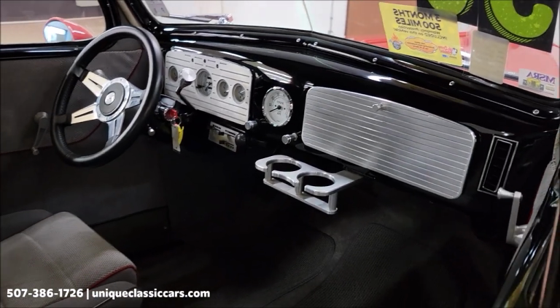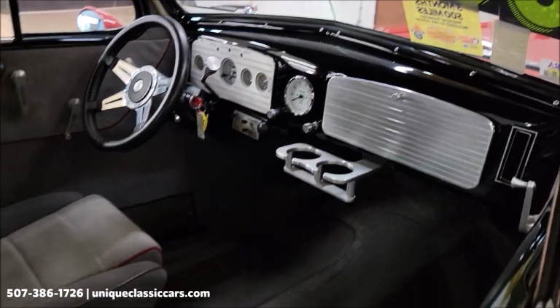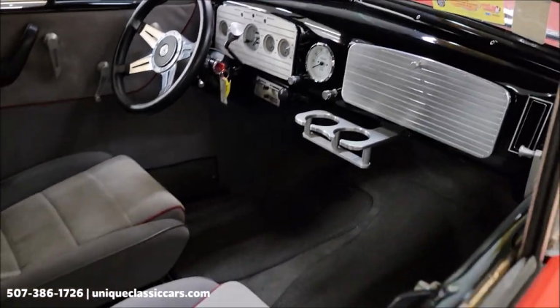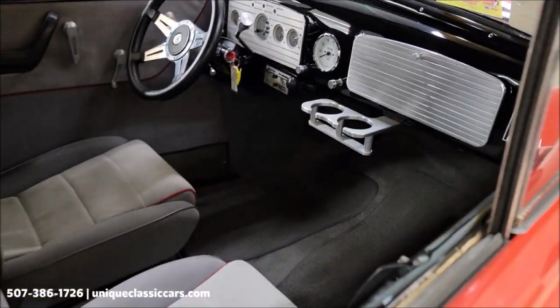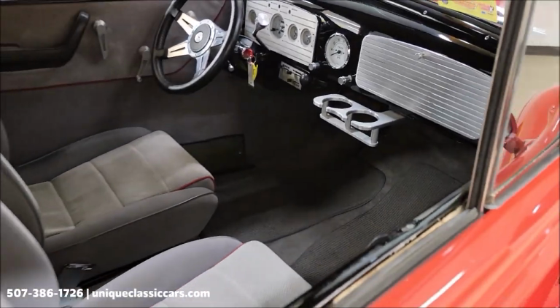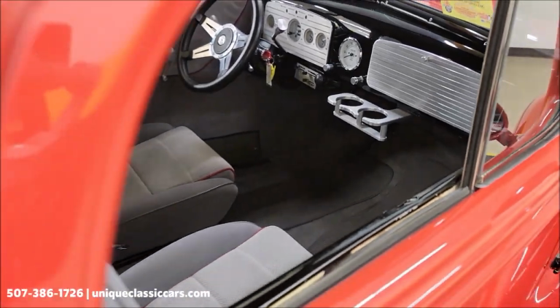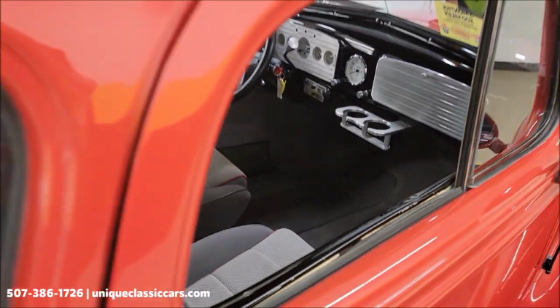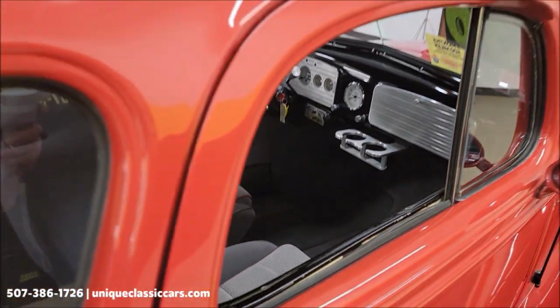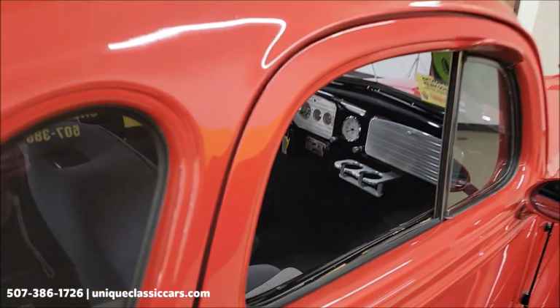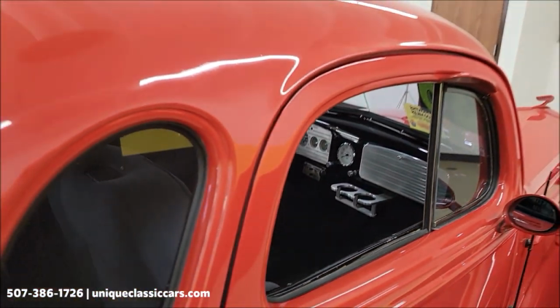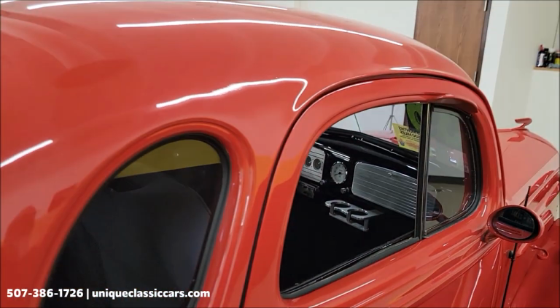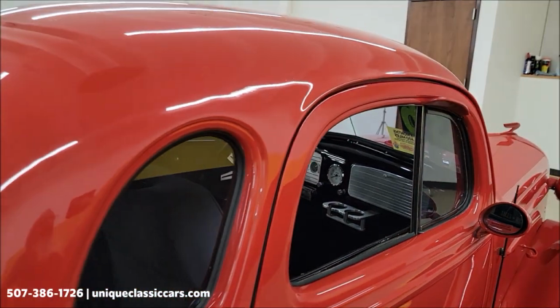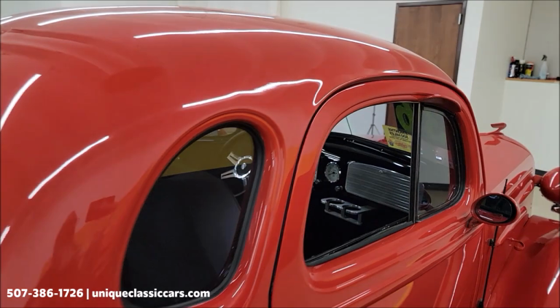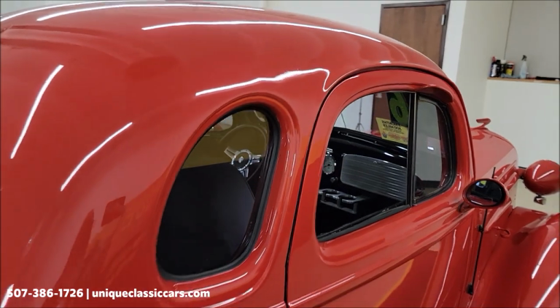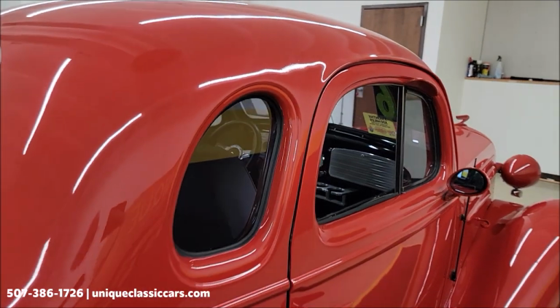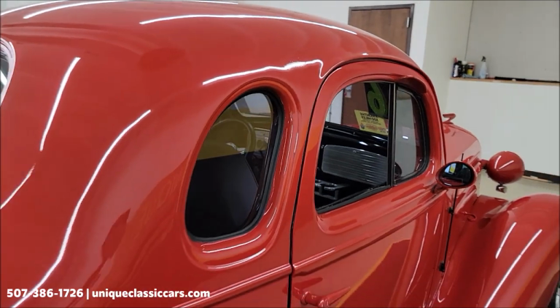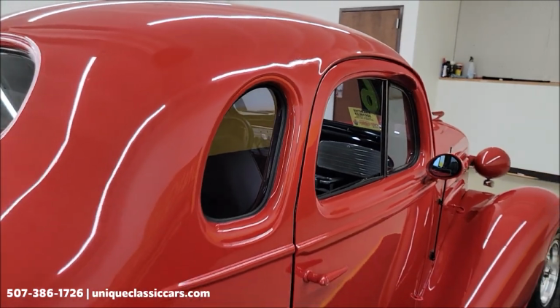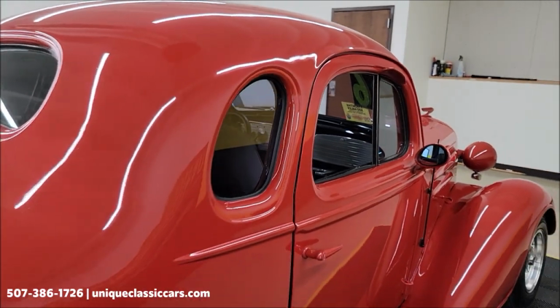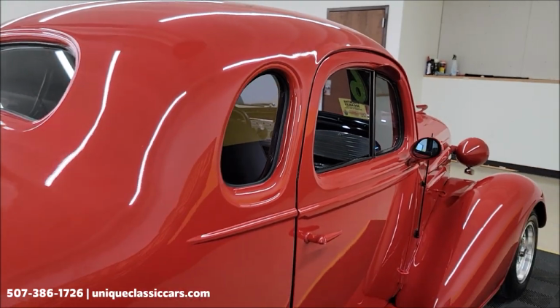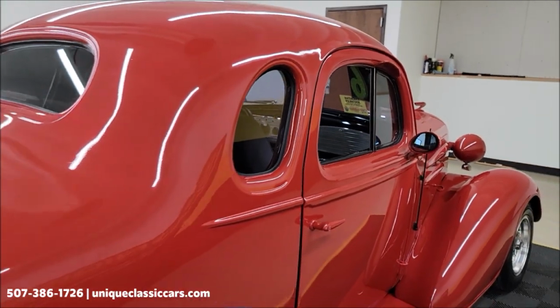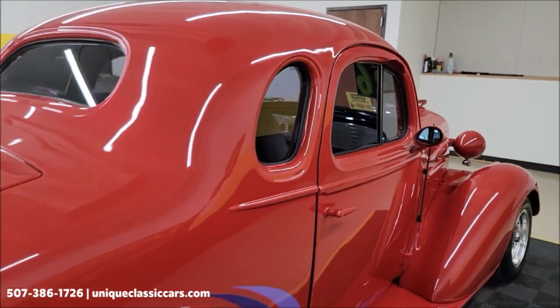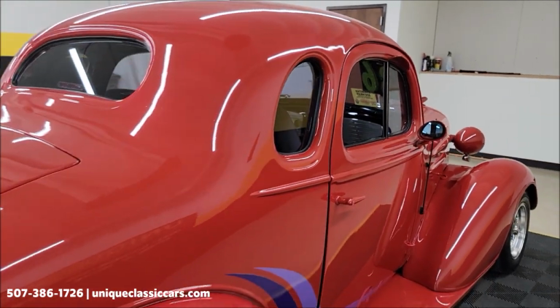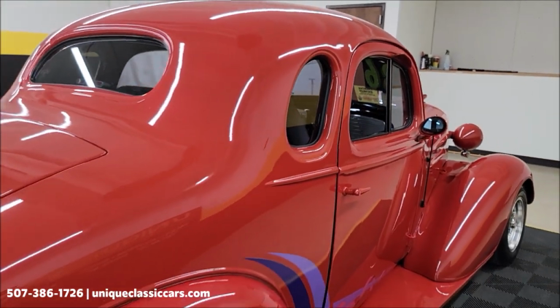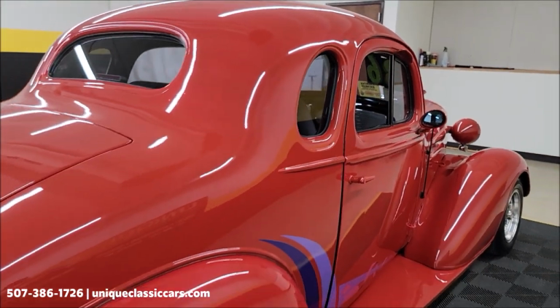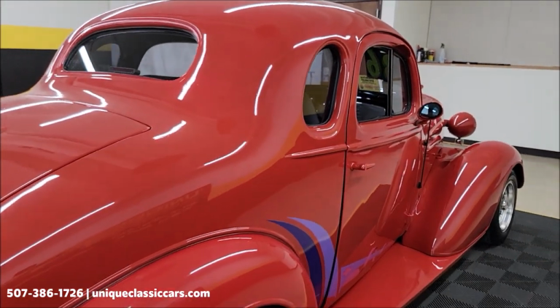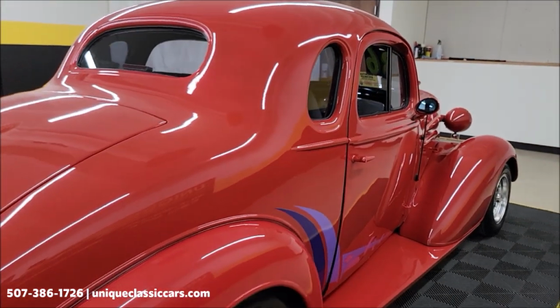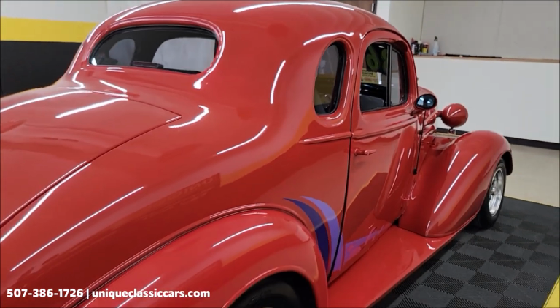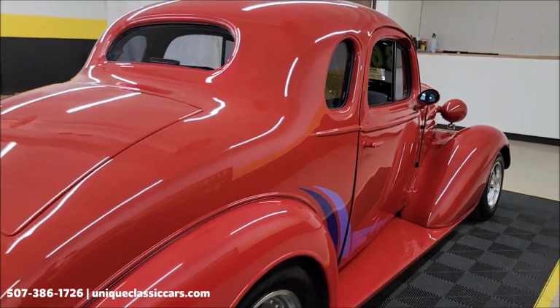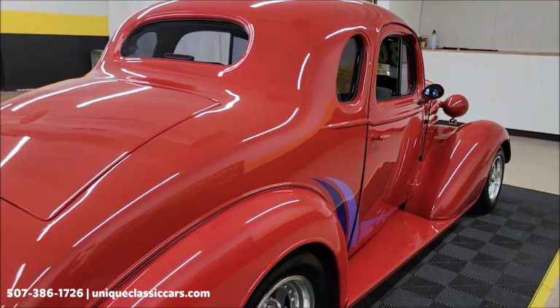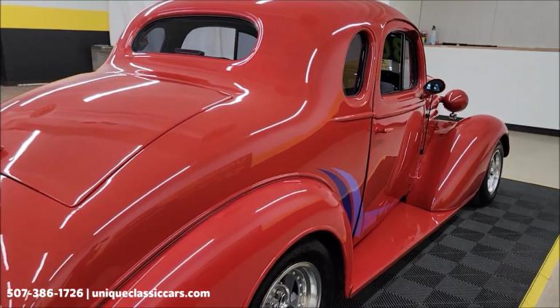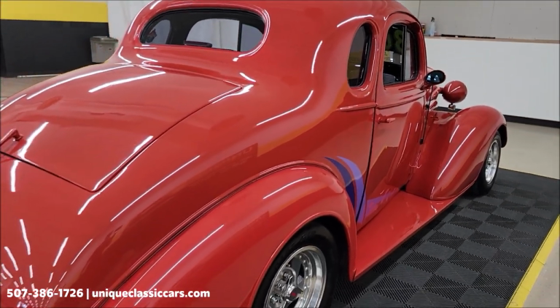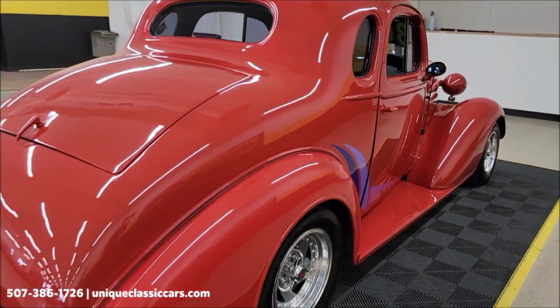Nice custom interior with Mustang bucket seats. Also remember, we do consider trades and financing is available.